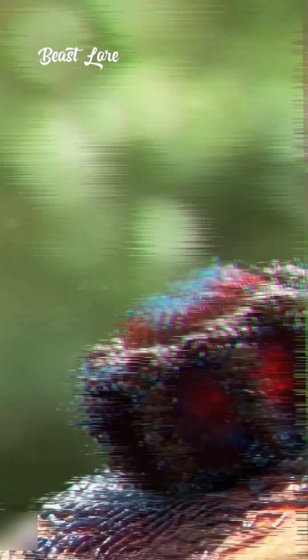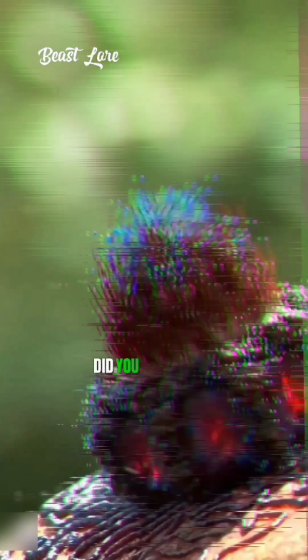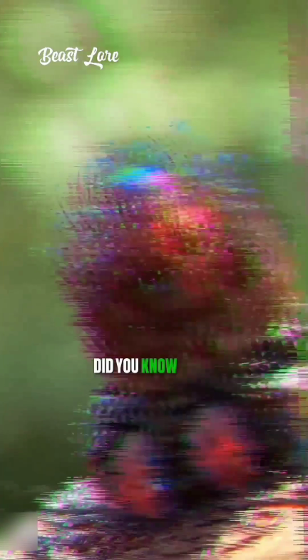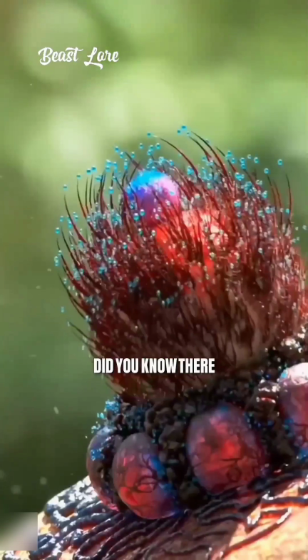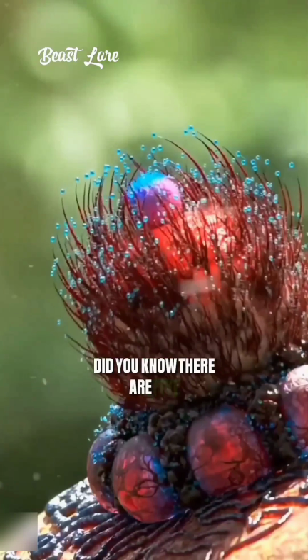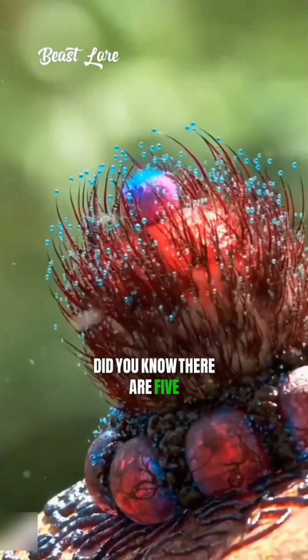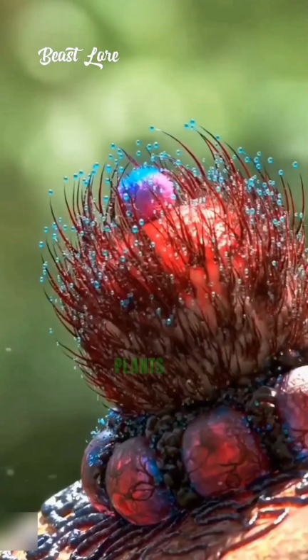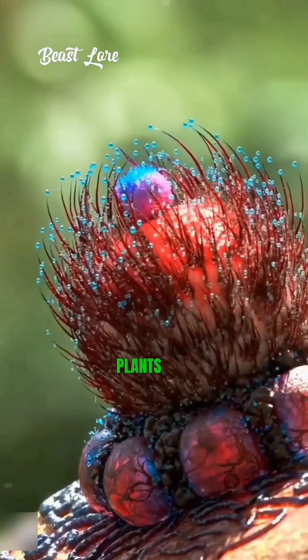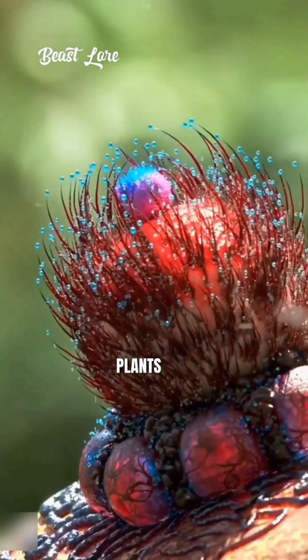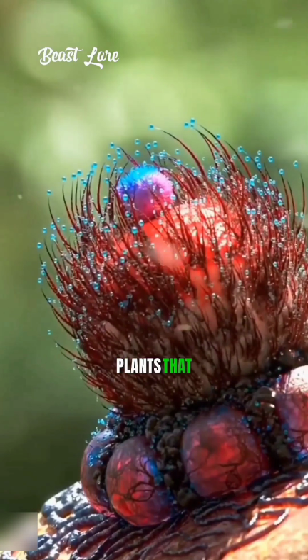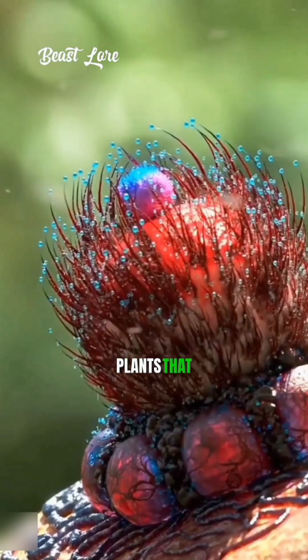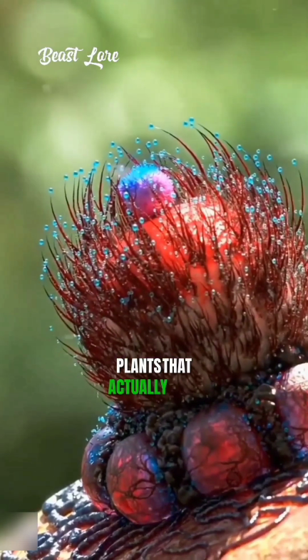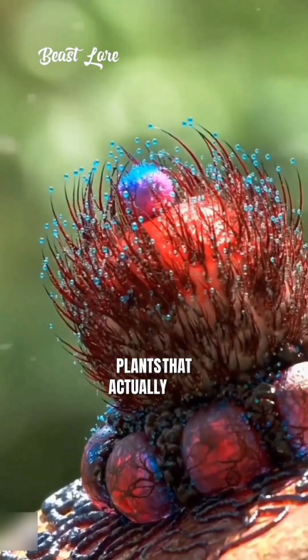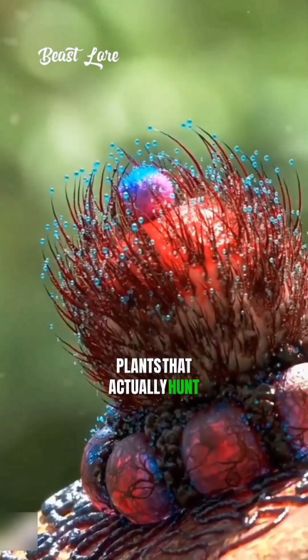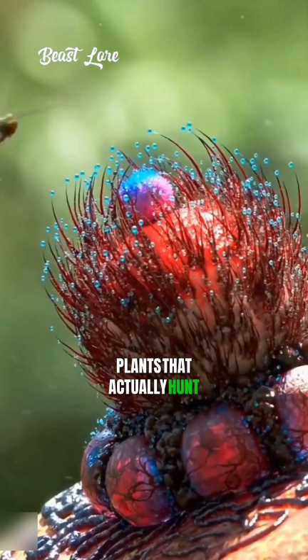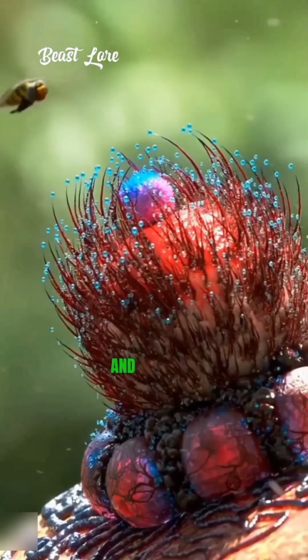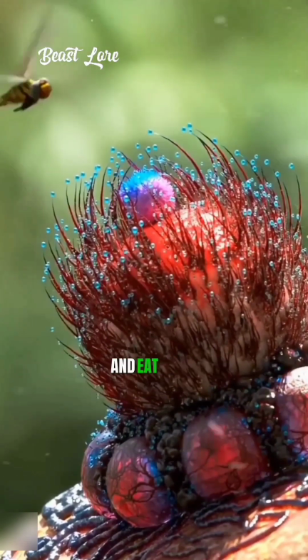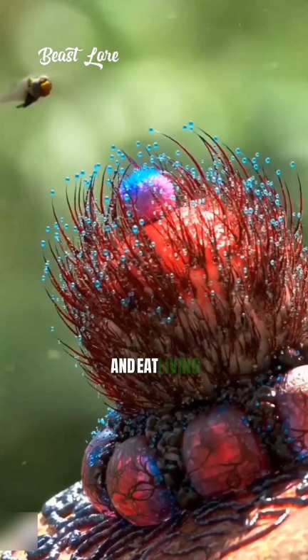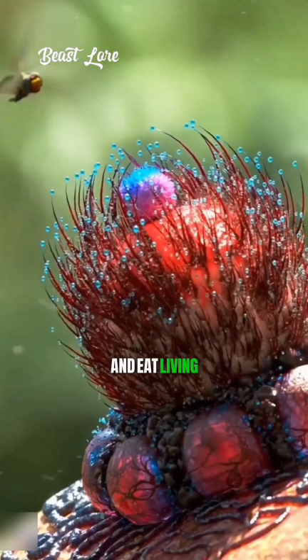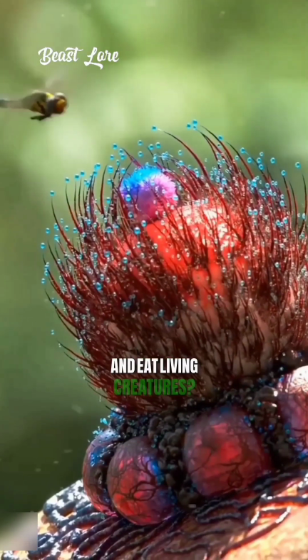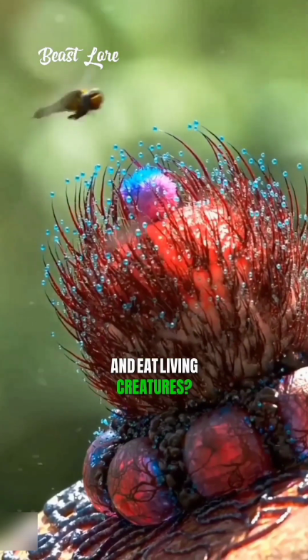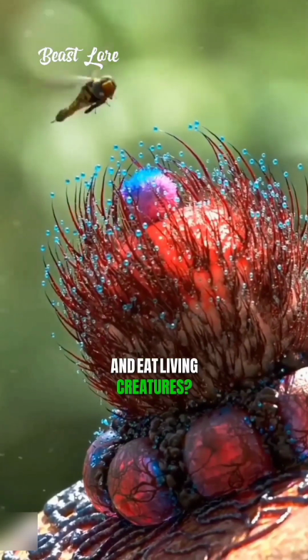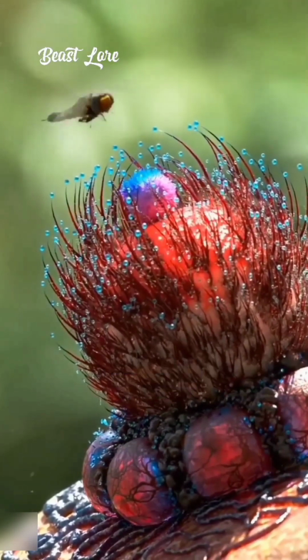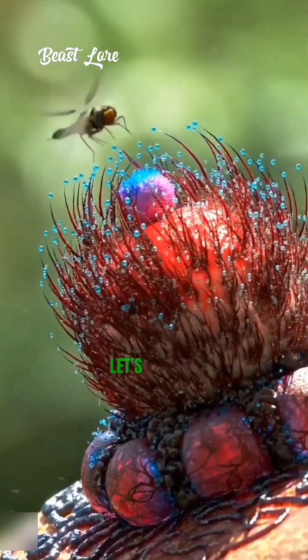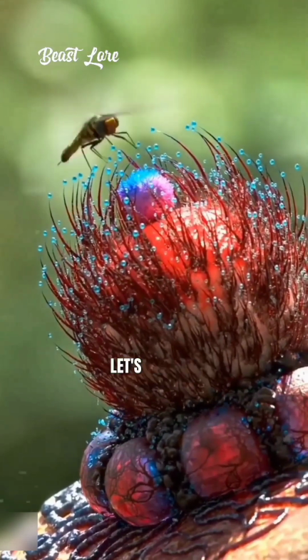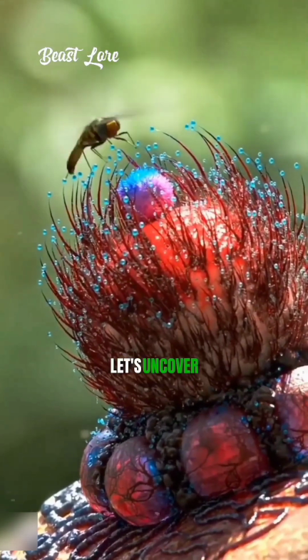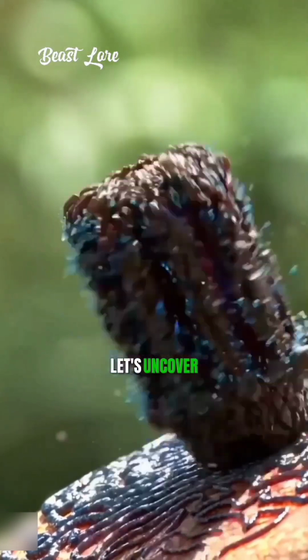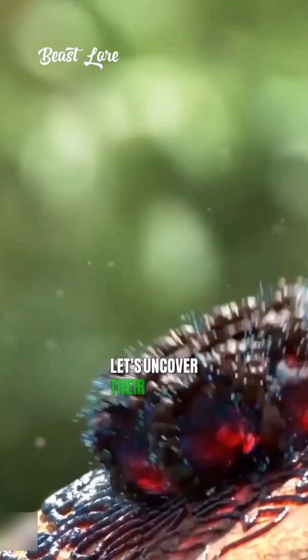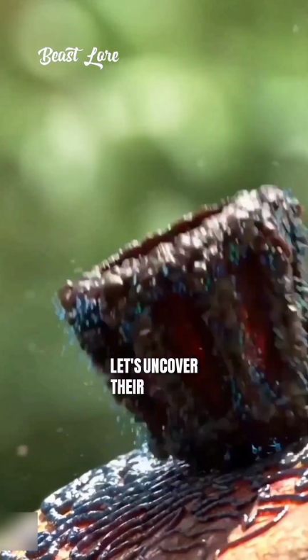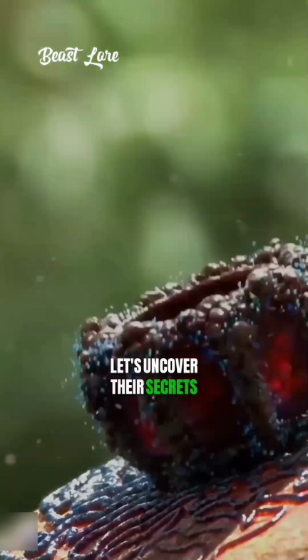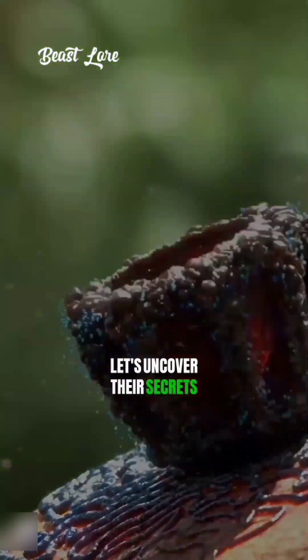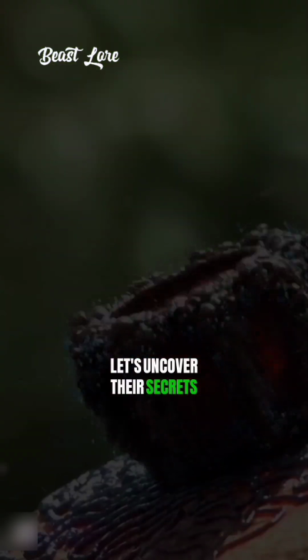Do you know there are five plants that actually hunt and eat living creatures? Let's uncover their secrets.